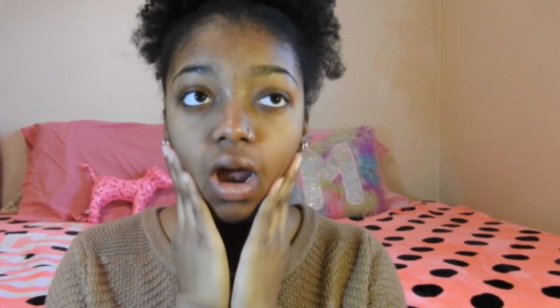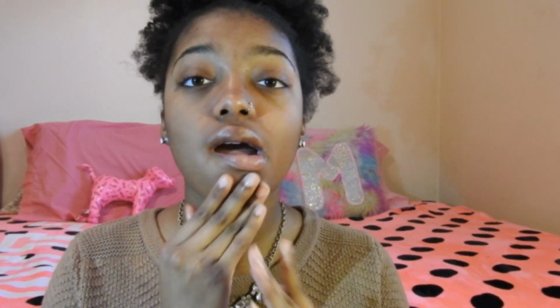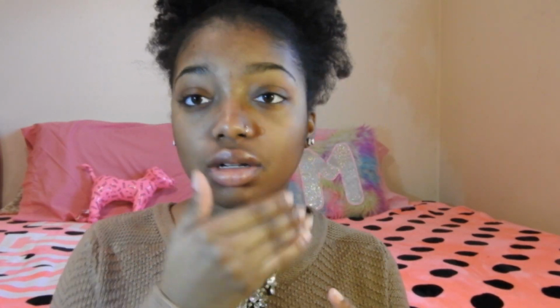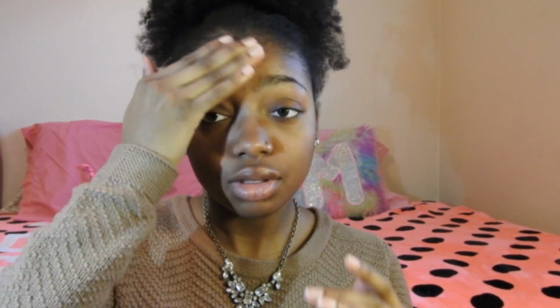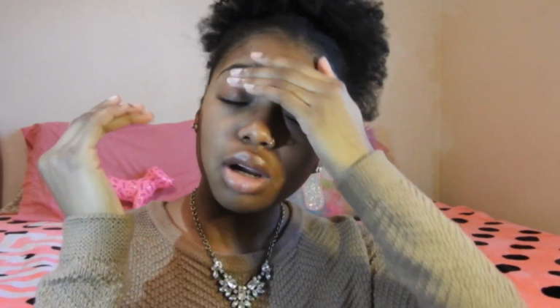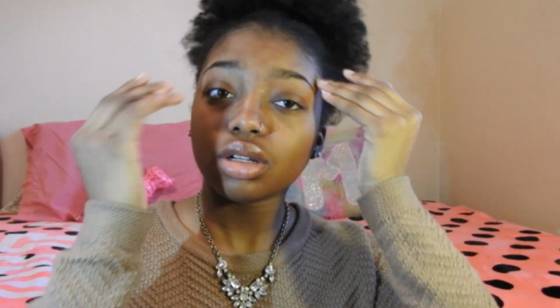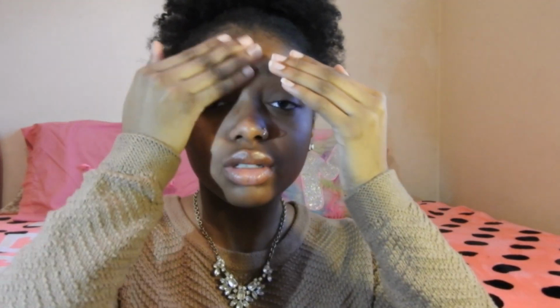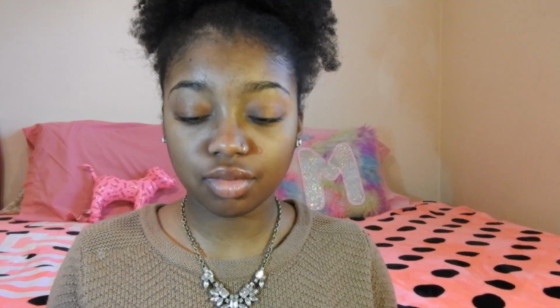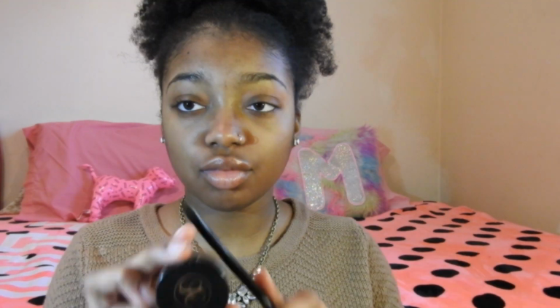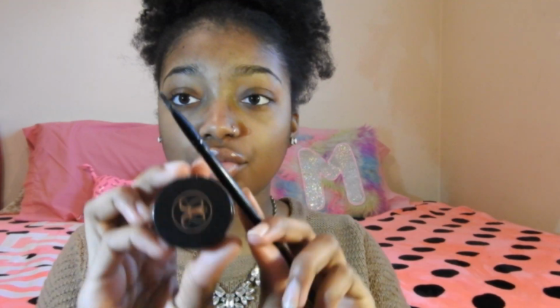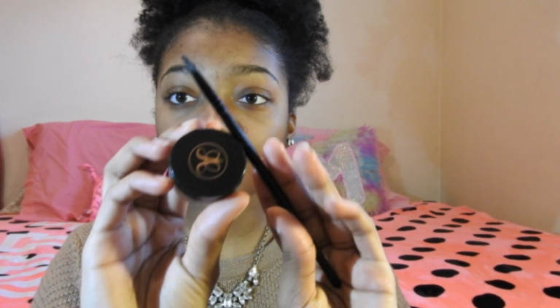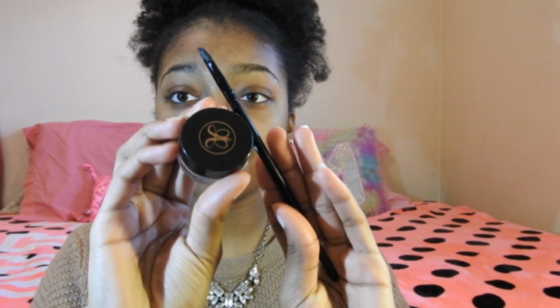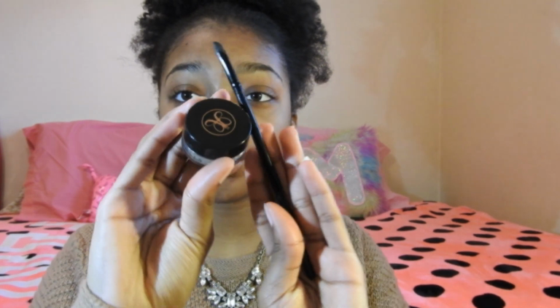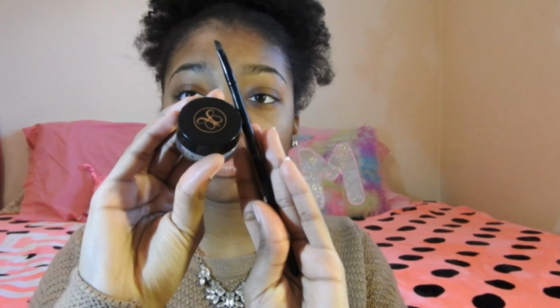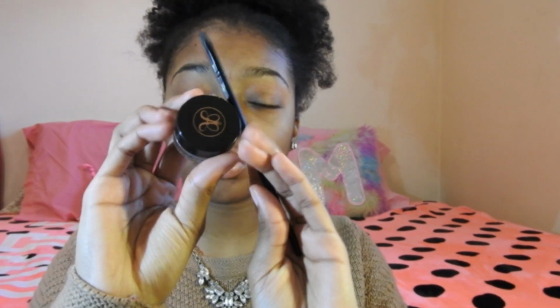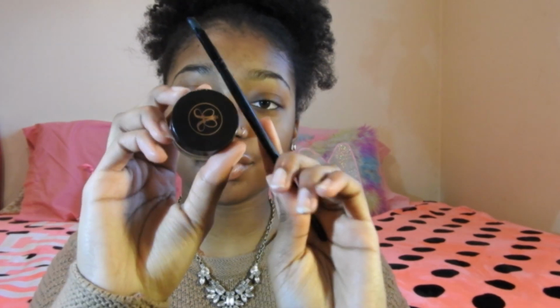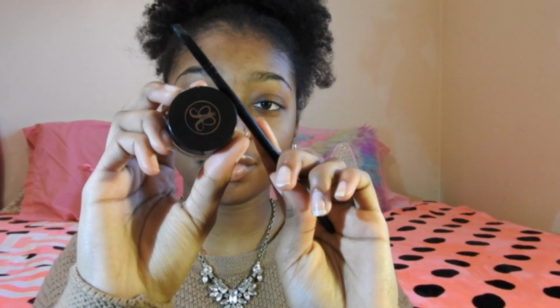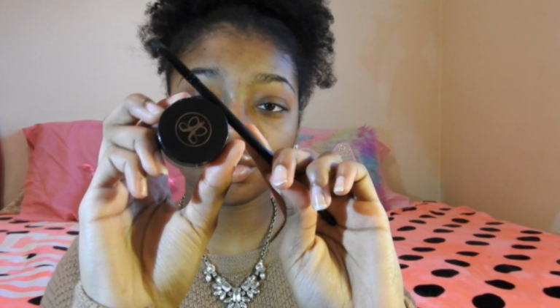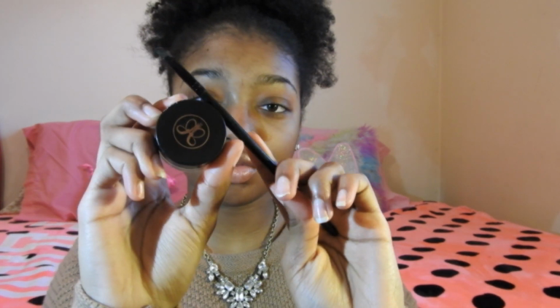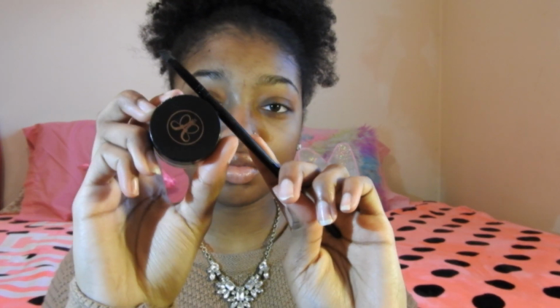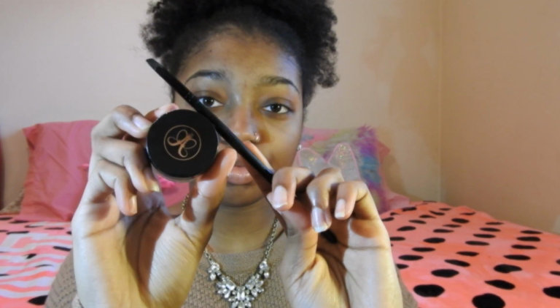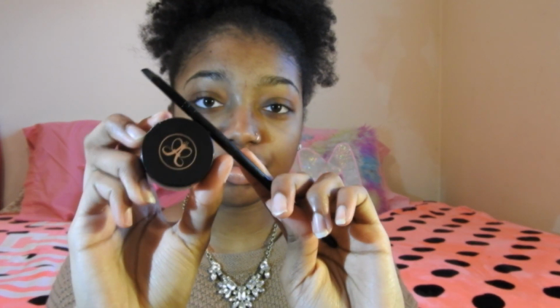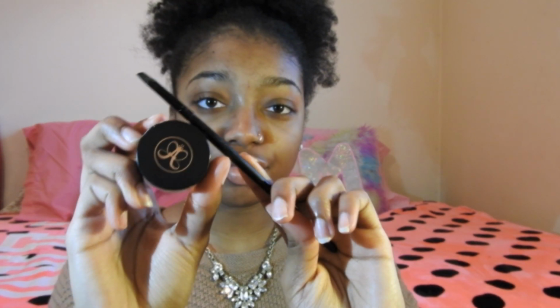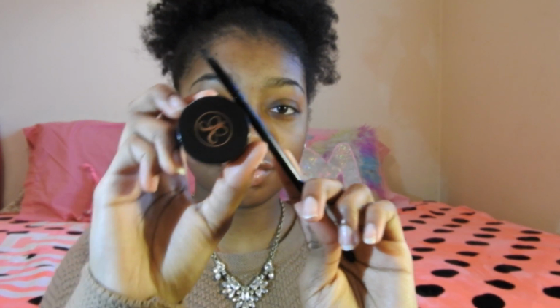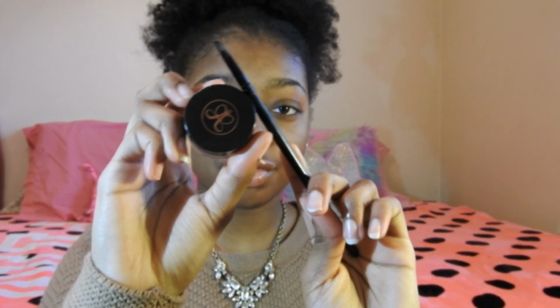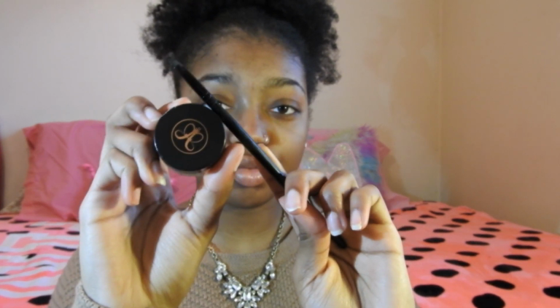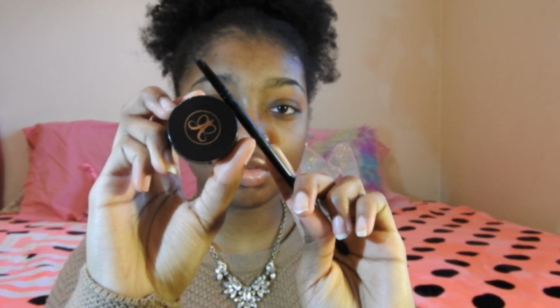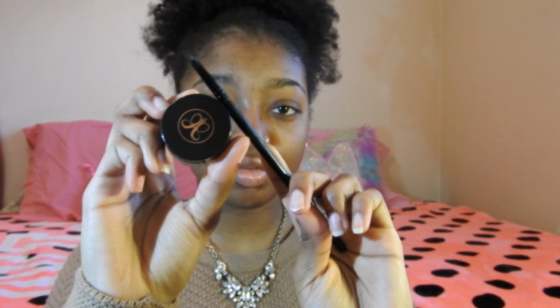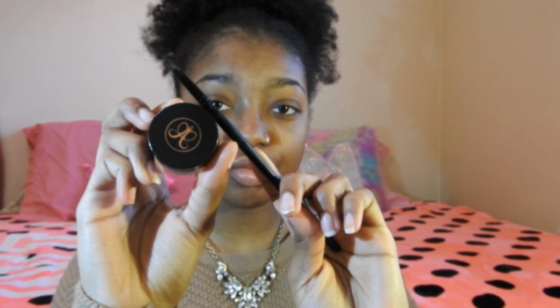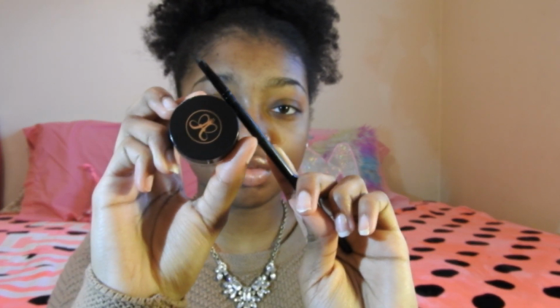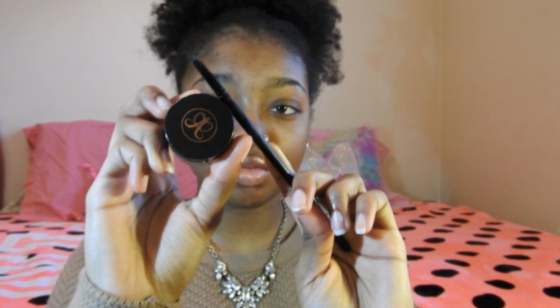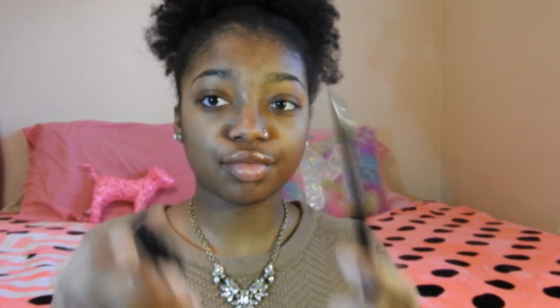Now I'm just going to fill in my eyebrows with my Anastasia Dip Brow Pomade, and I will have a tutorial soon.